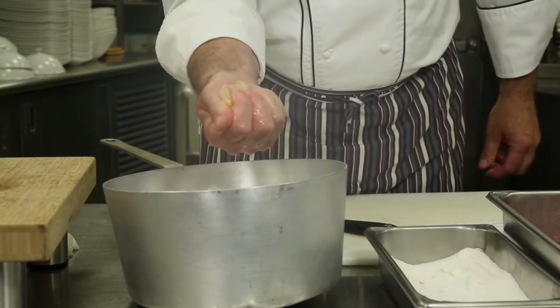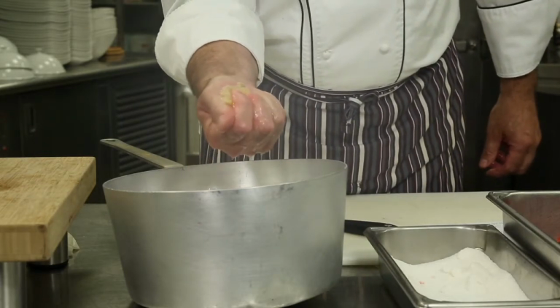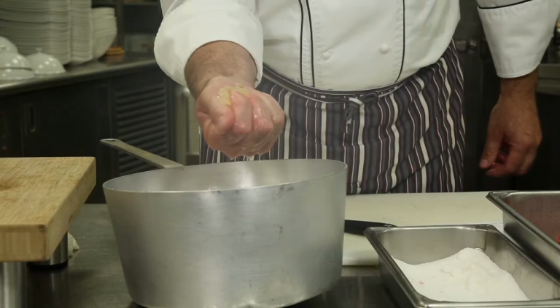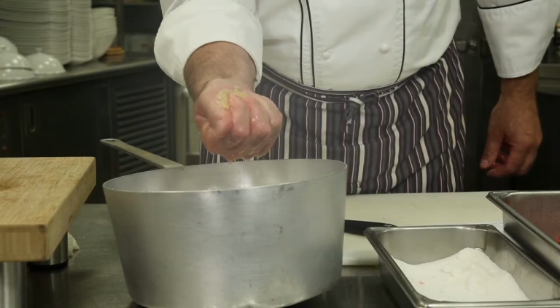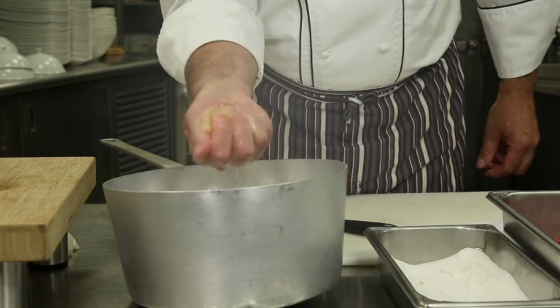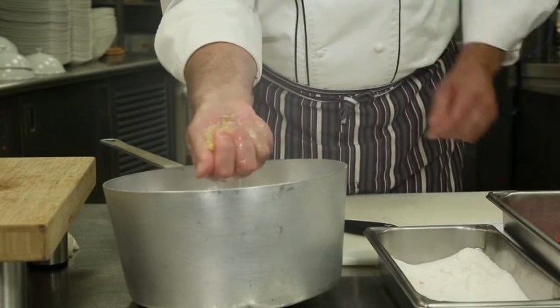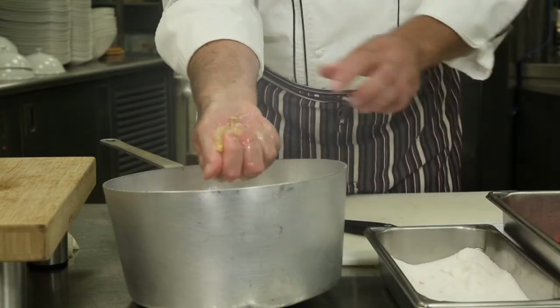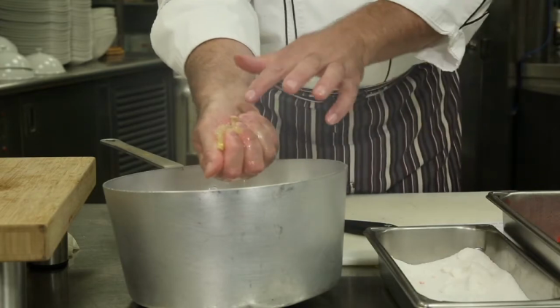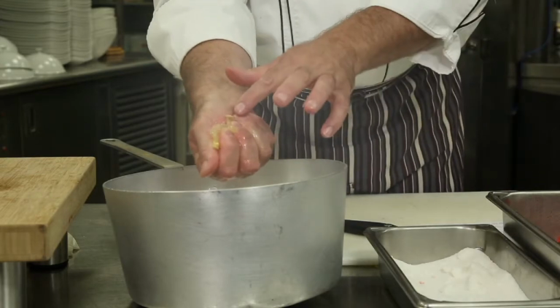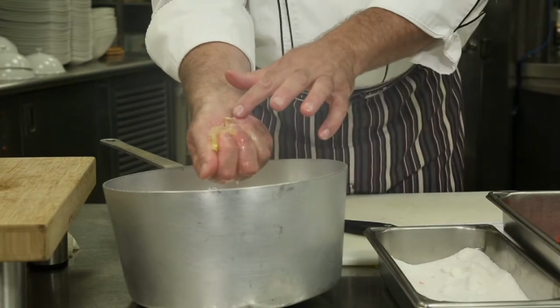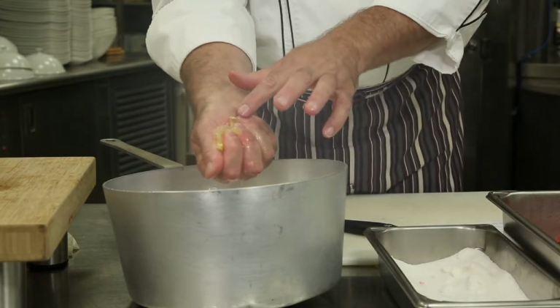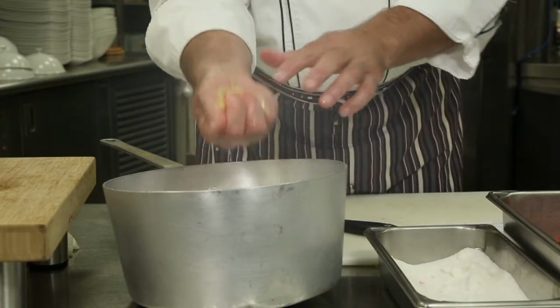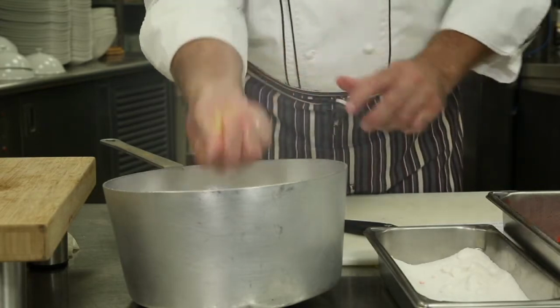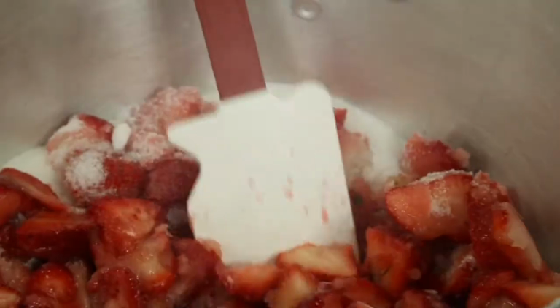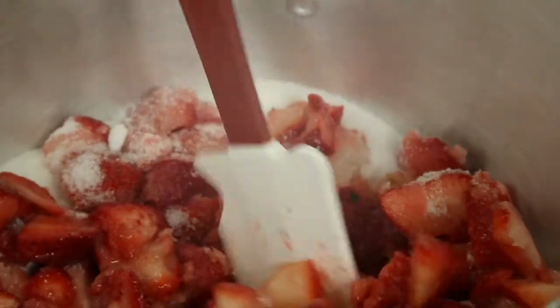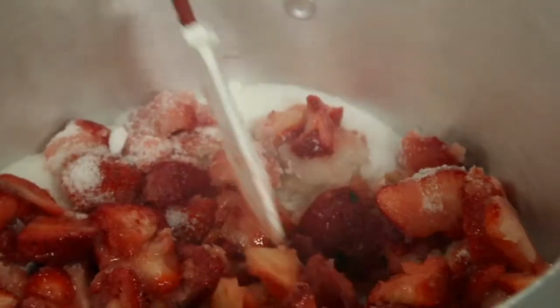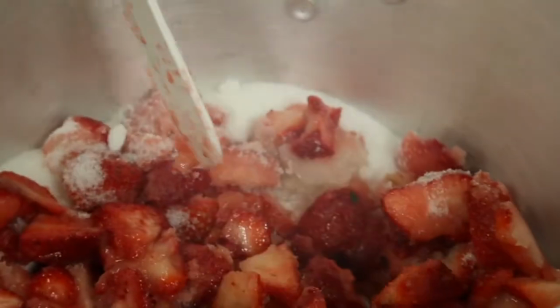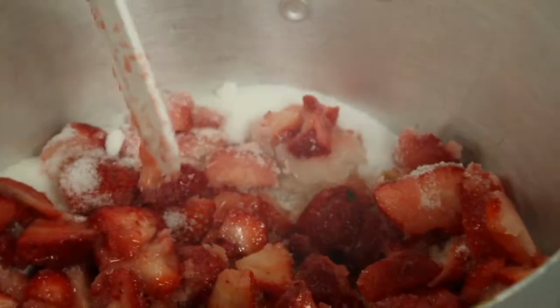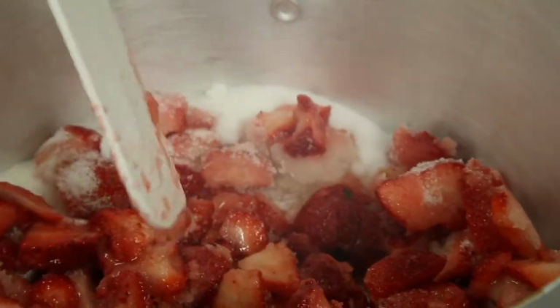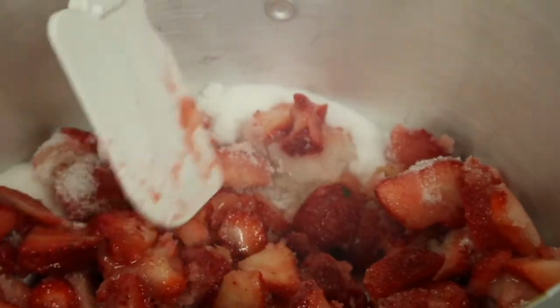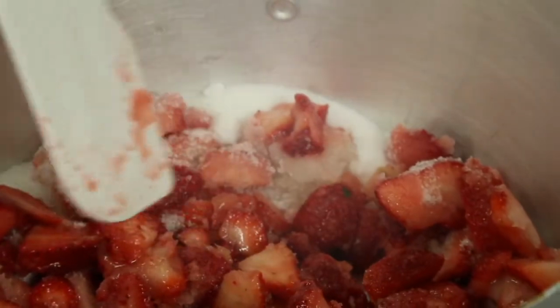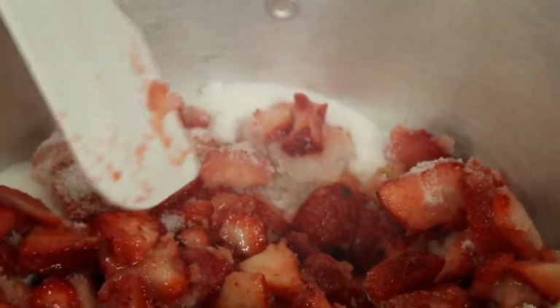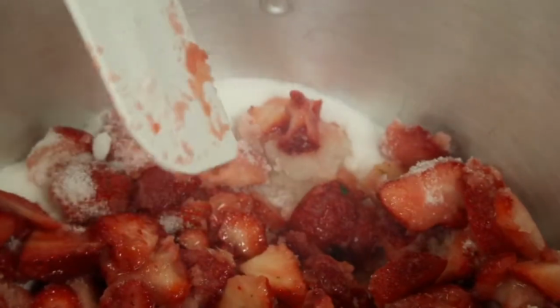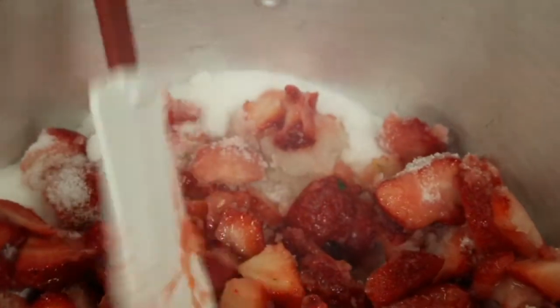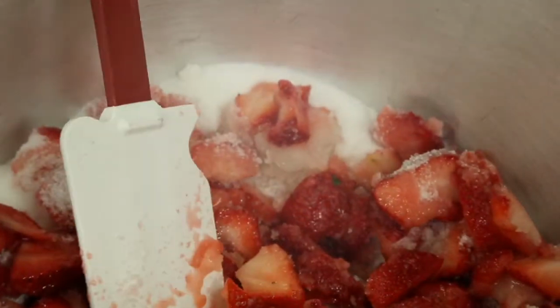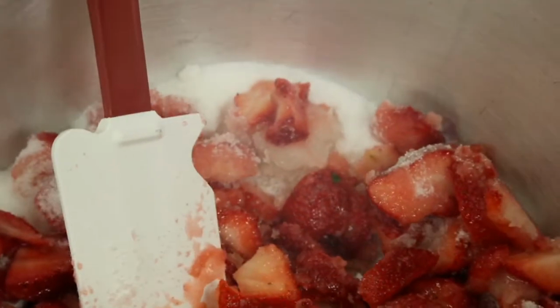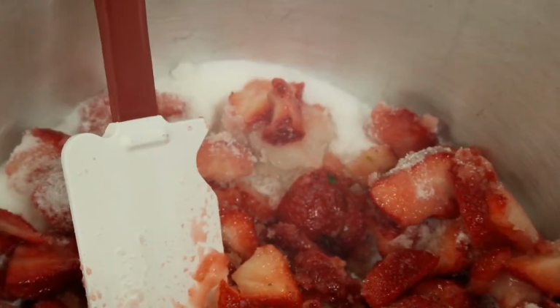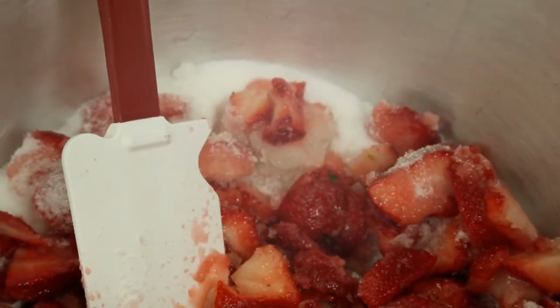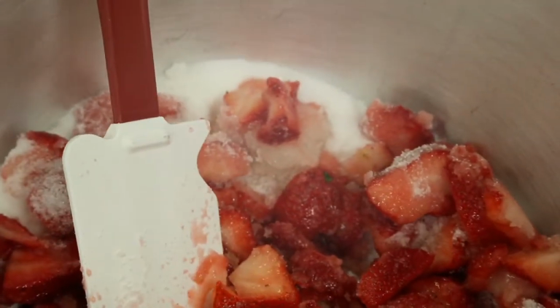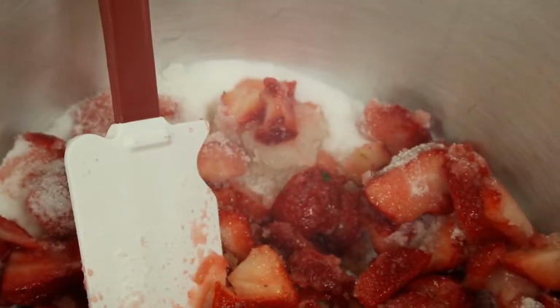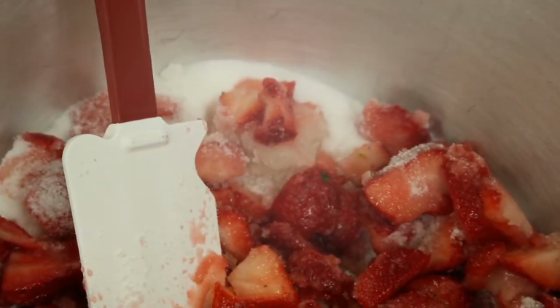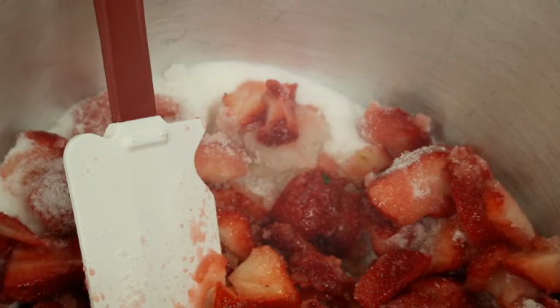Just mix it together, and now we're going to bring it over to the stove and bring this to a rolling boil.